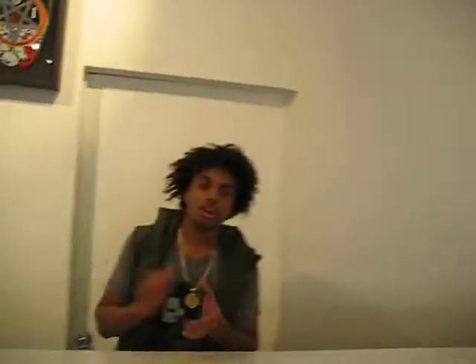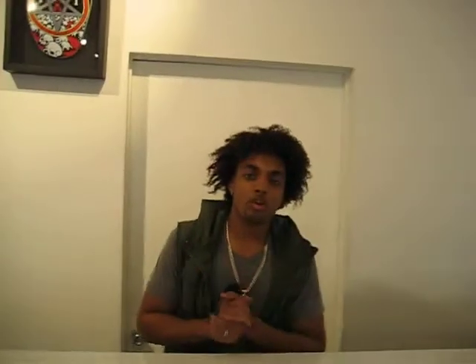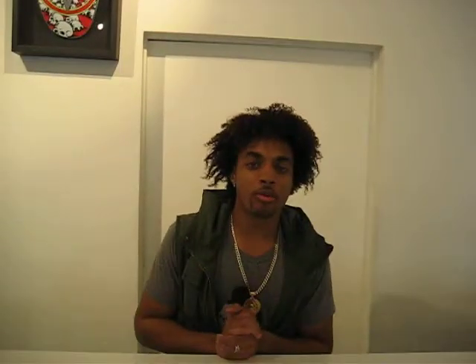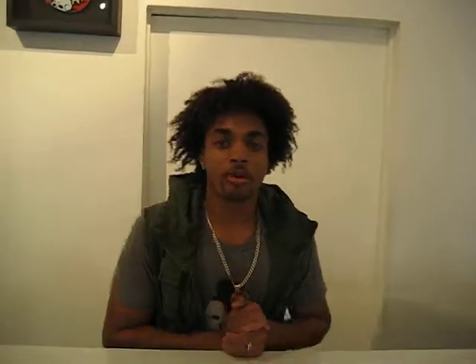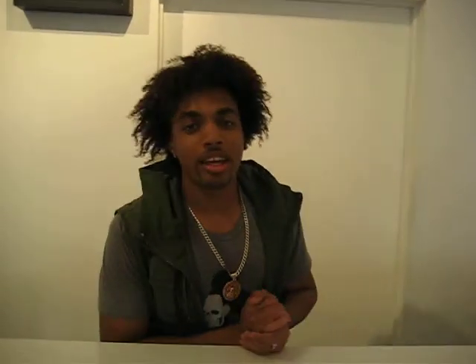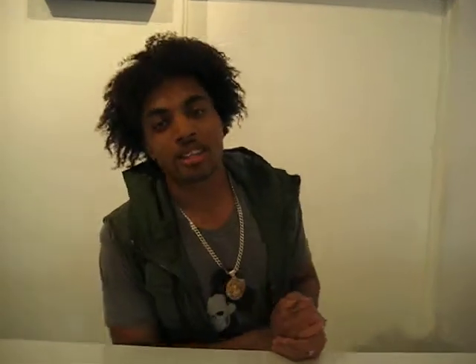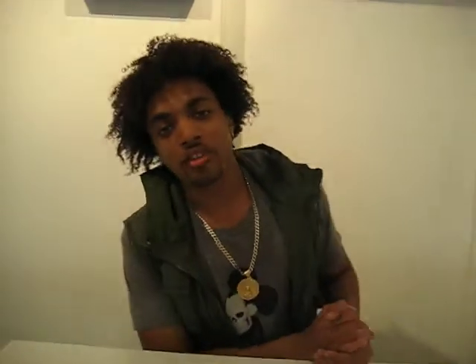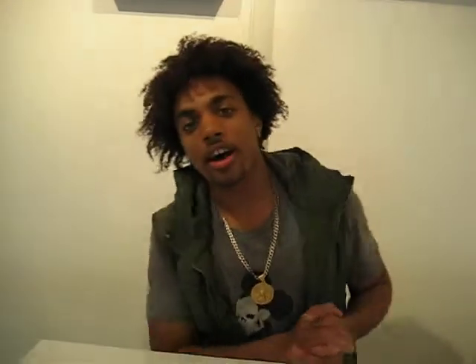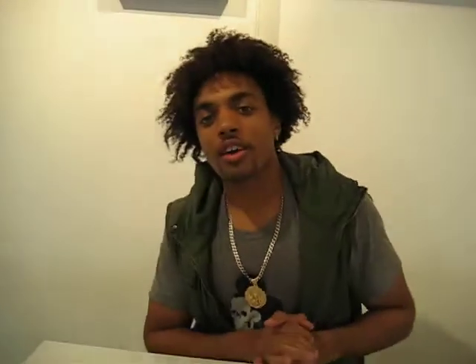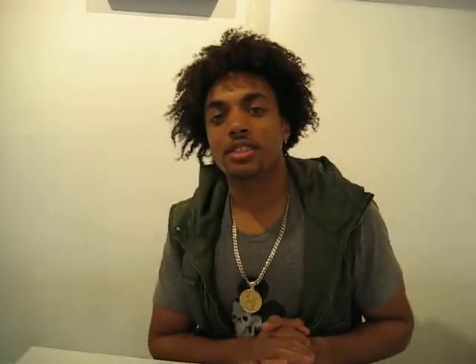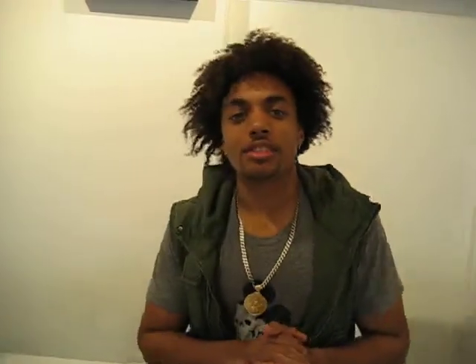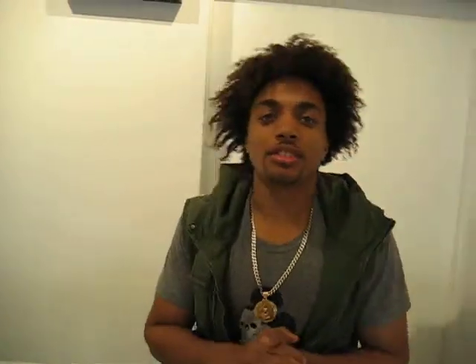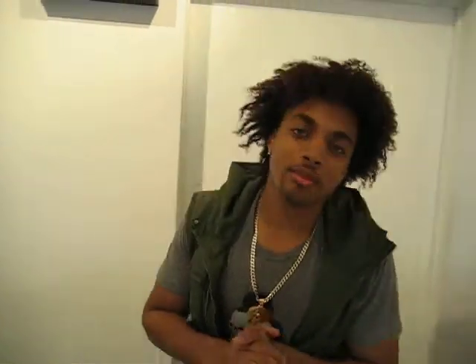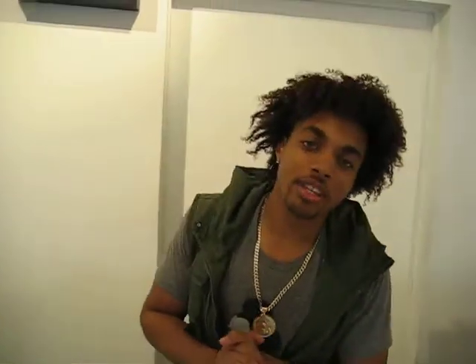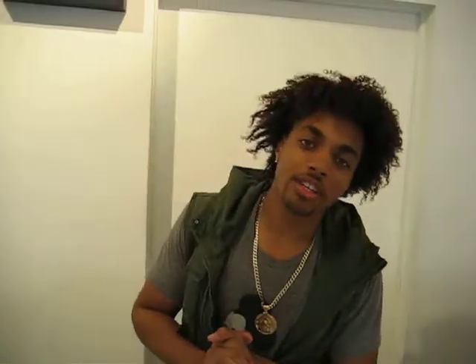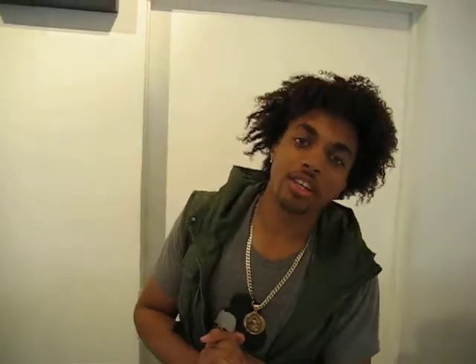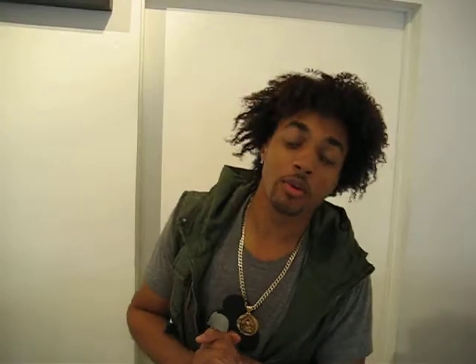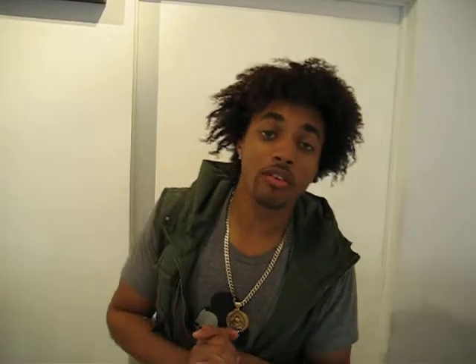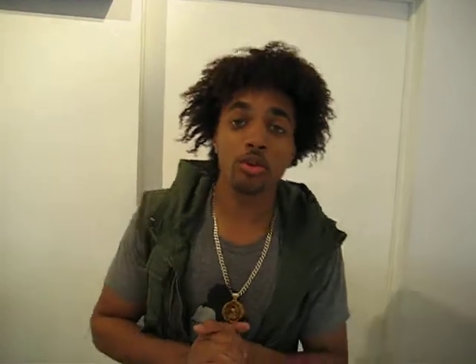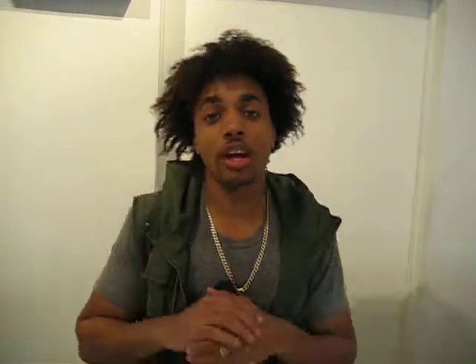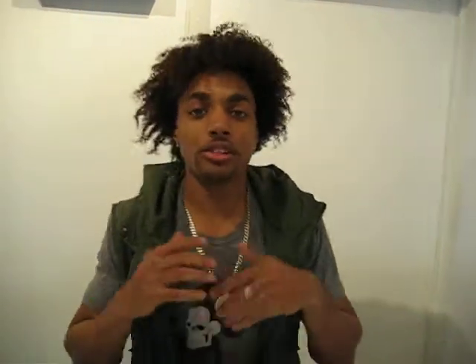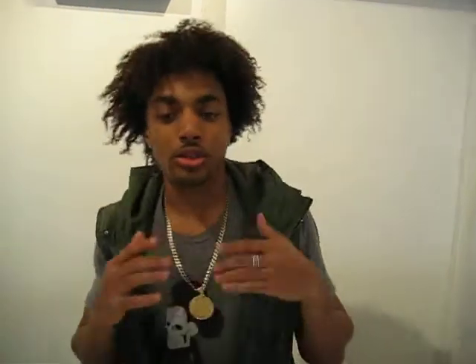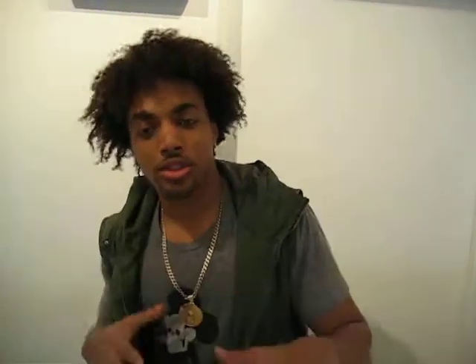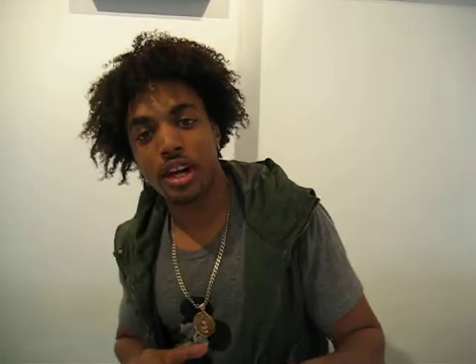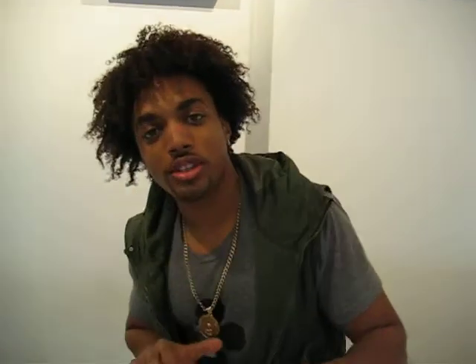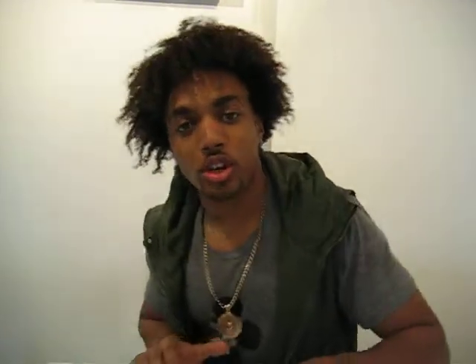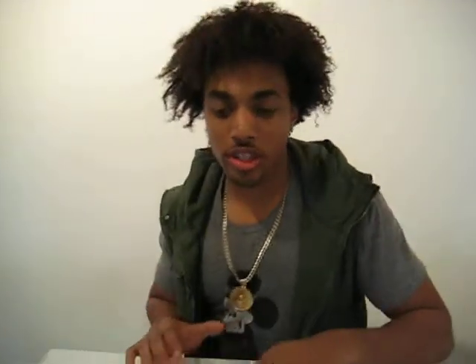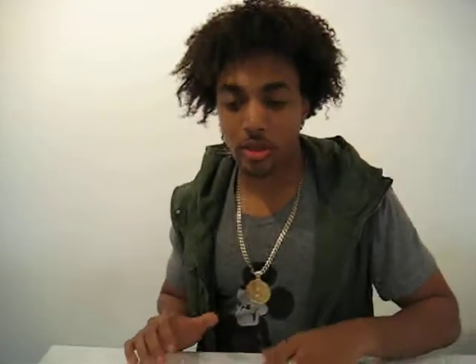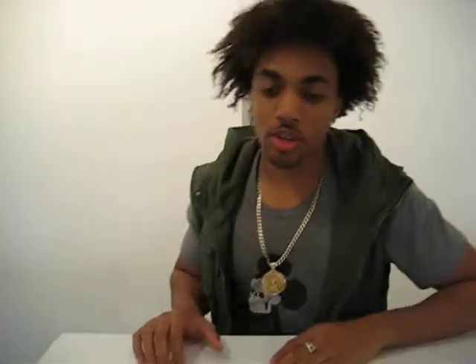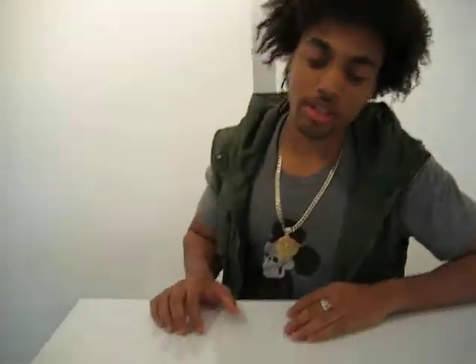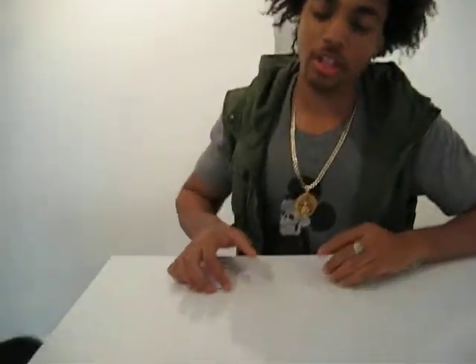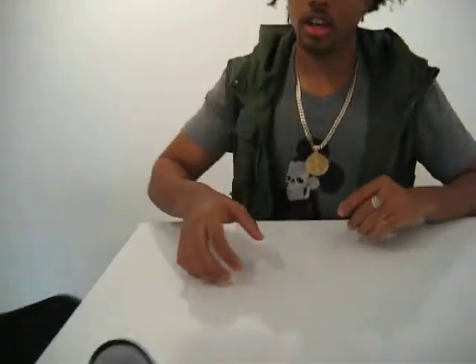What up everybody, it's Kyle from Hire Art. Today is December 18th and we have a new line to introduce to you guys called Keeps. So let's take a look.